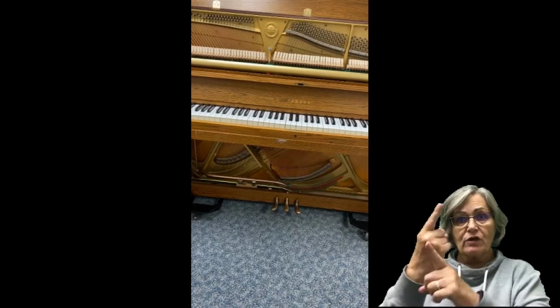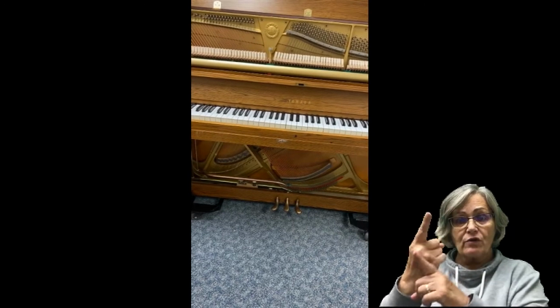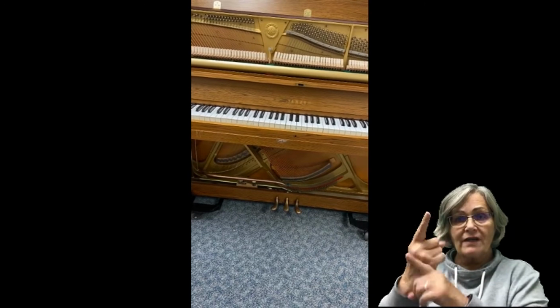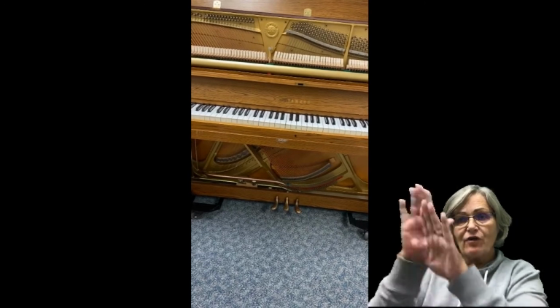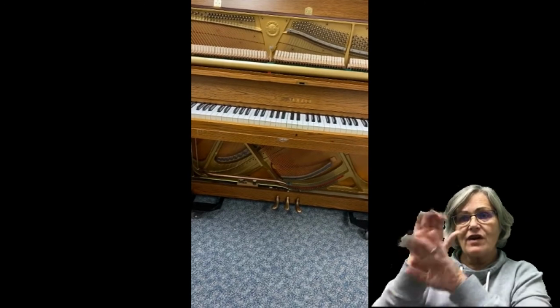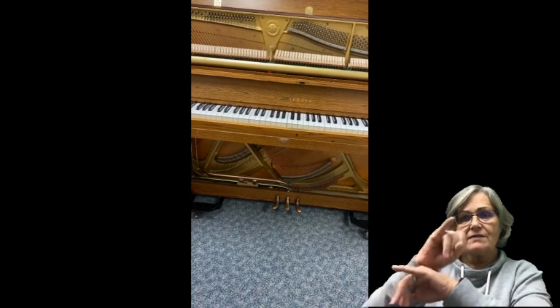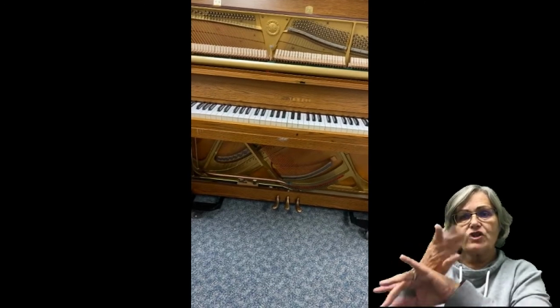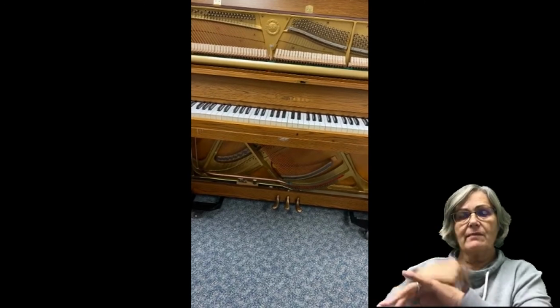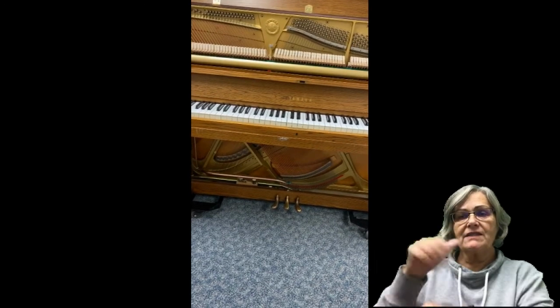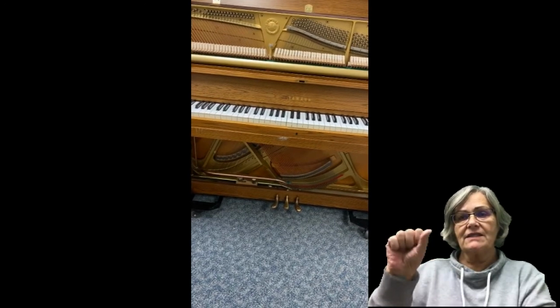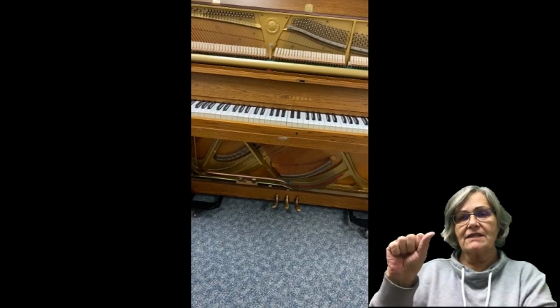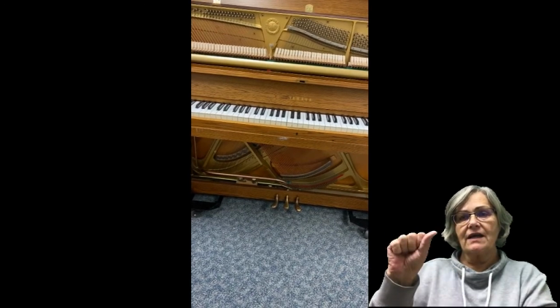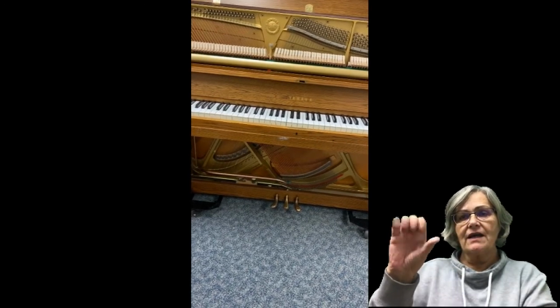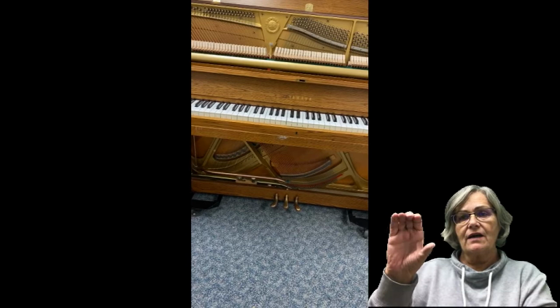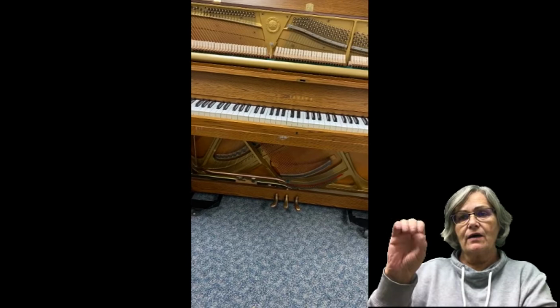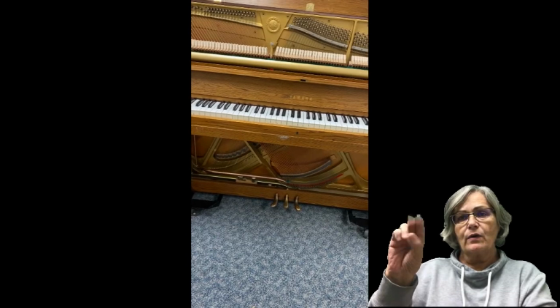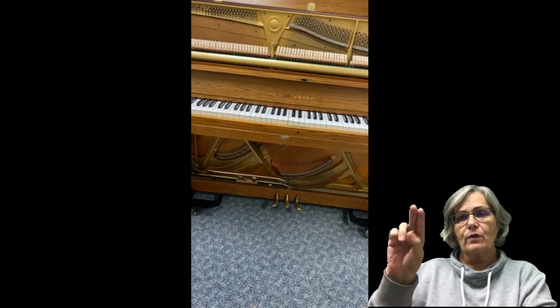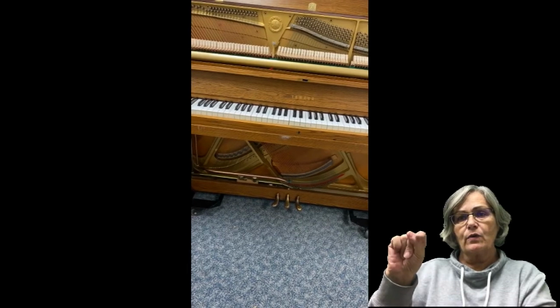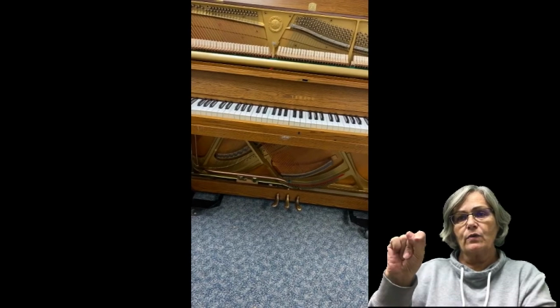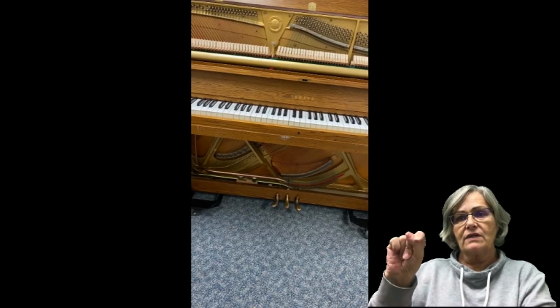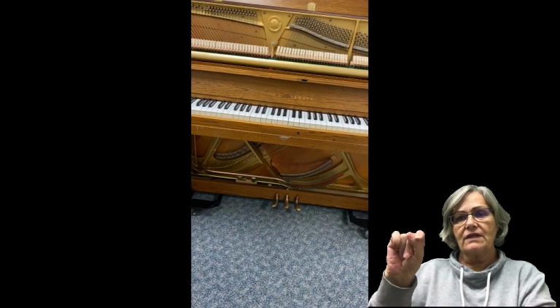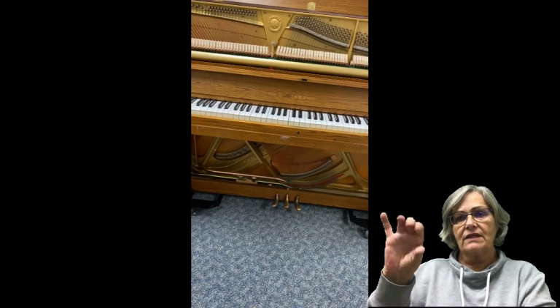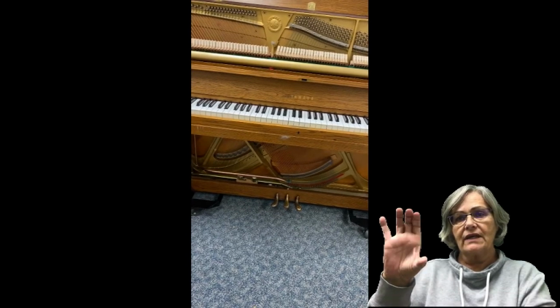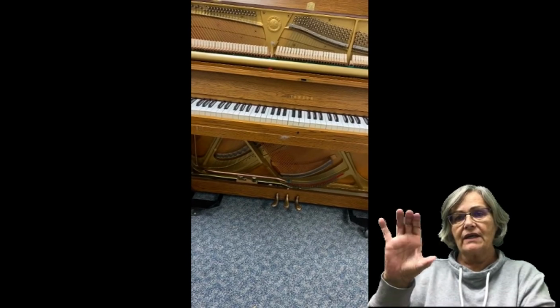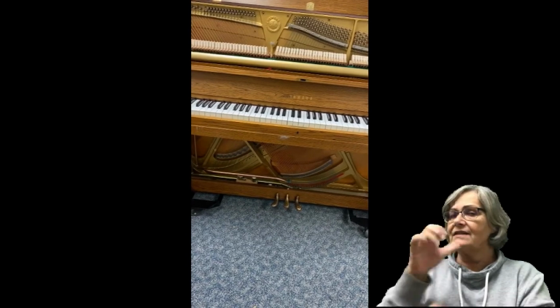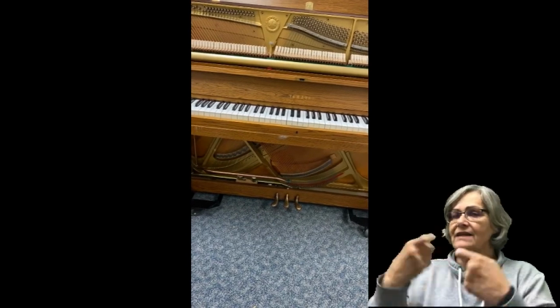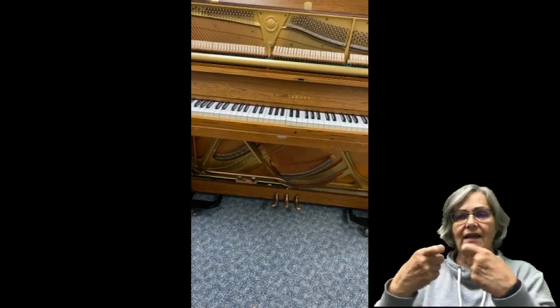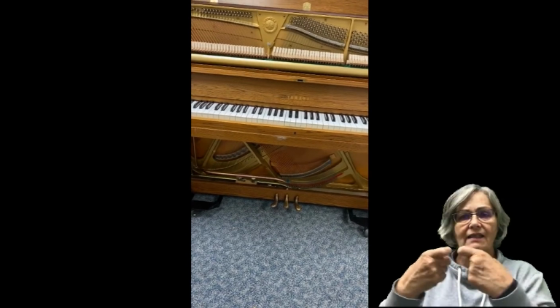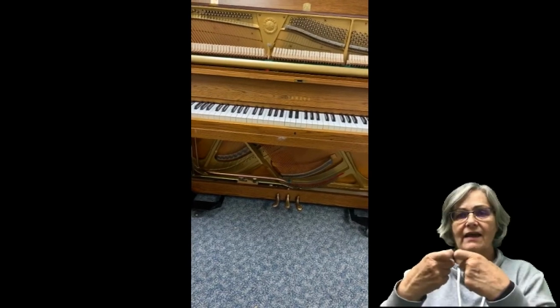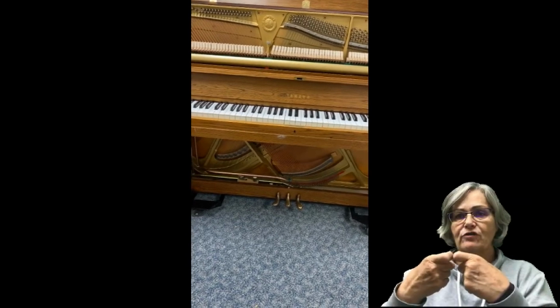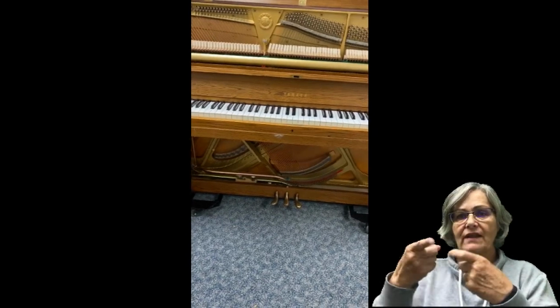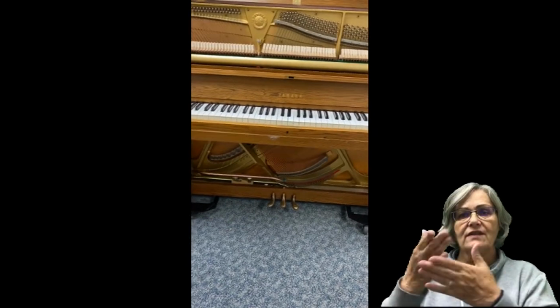This is called an acoustic piano. It's not electric. The acoustic is because of the way that the sound is made.